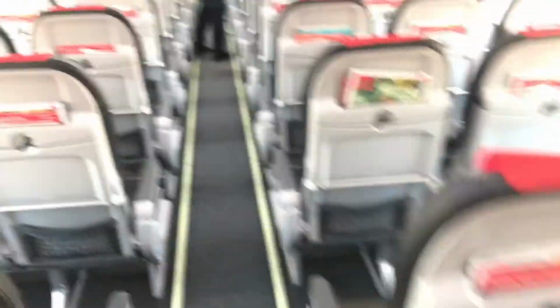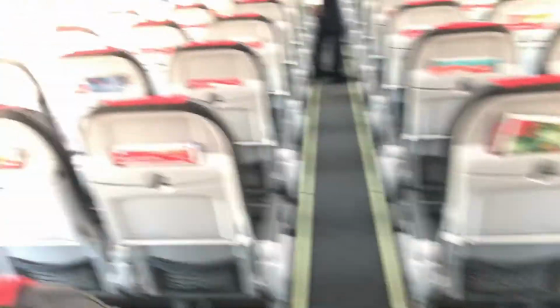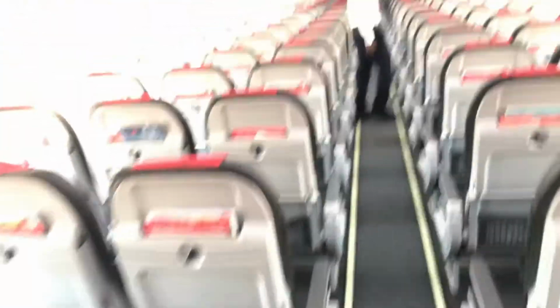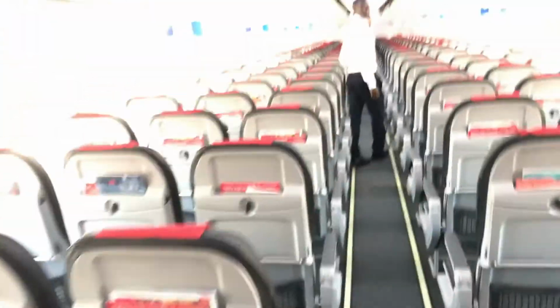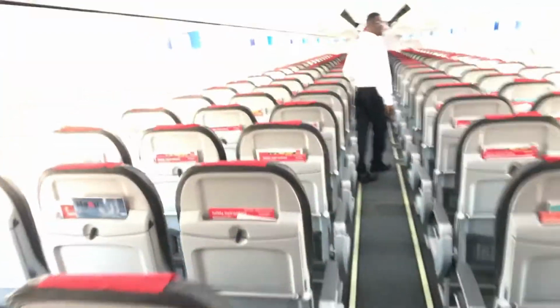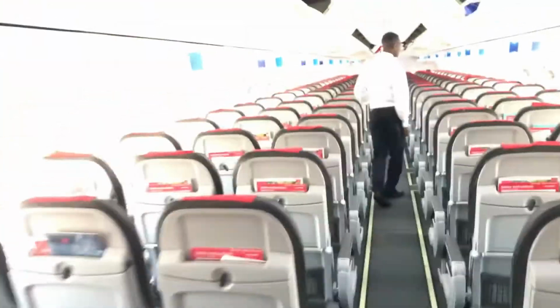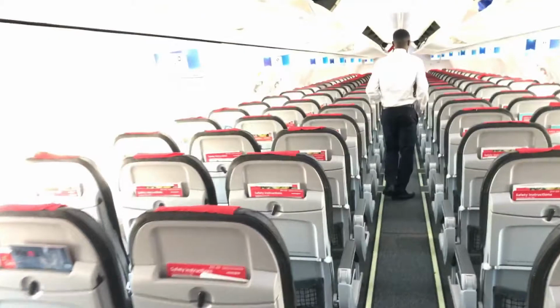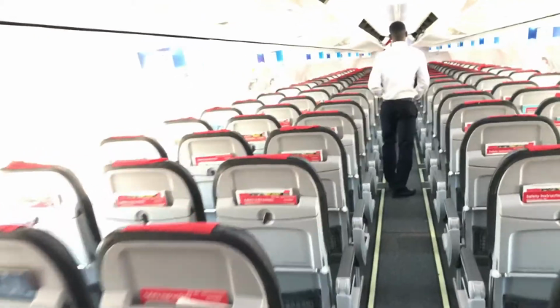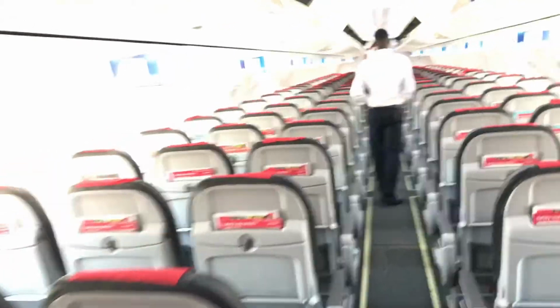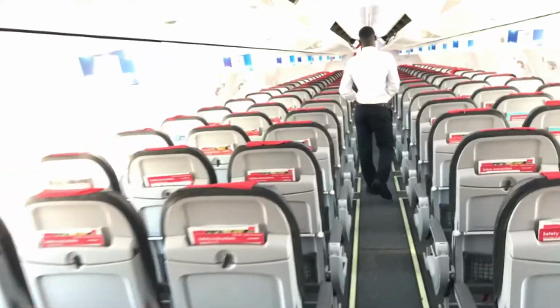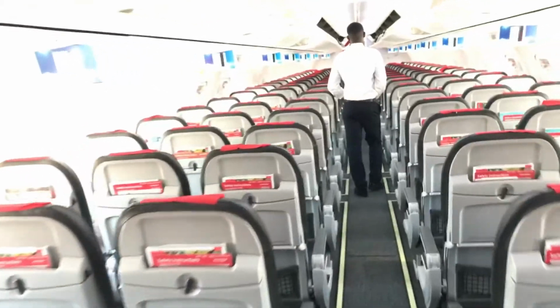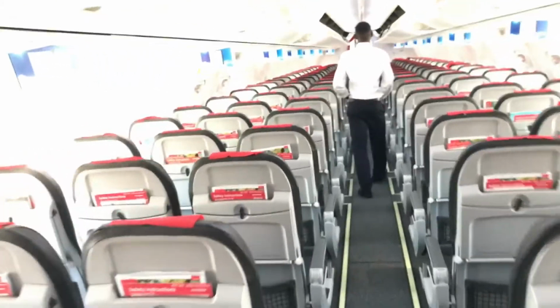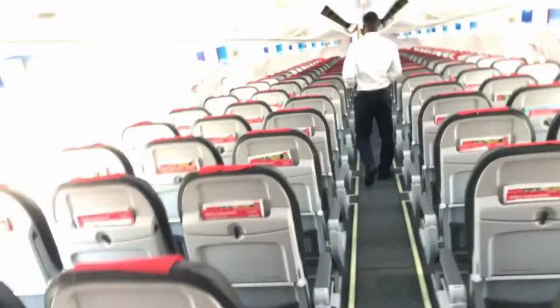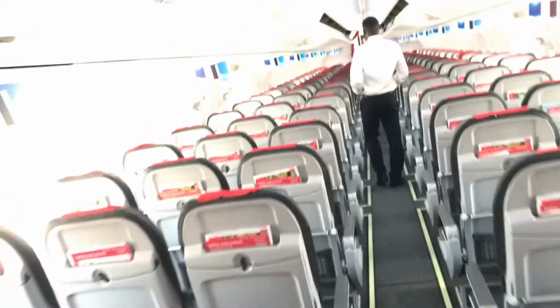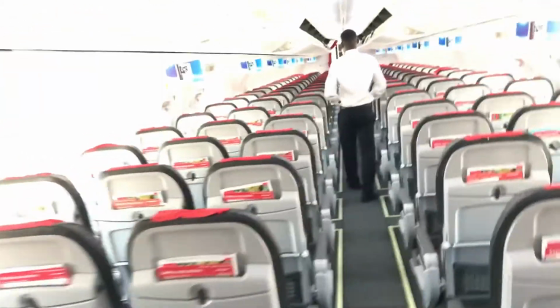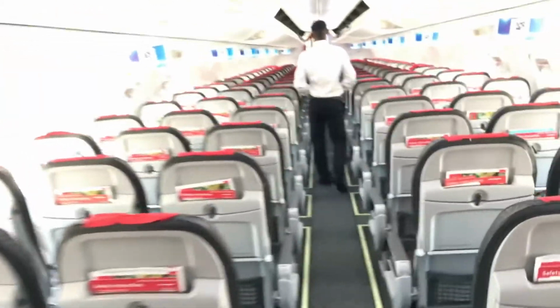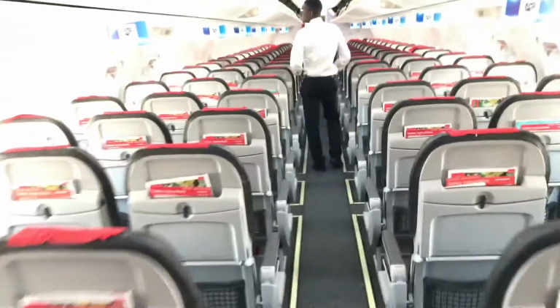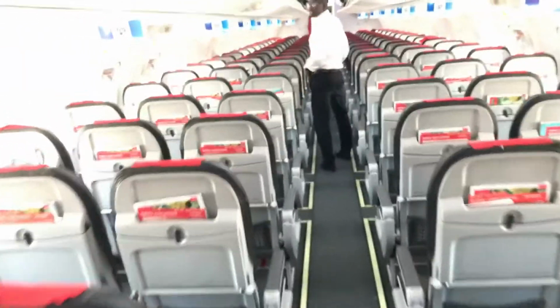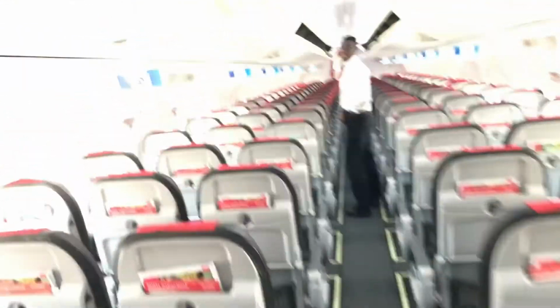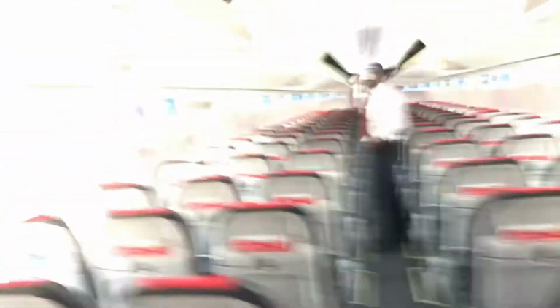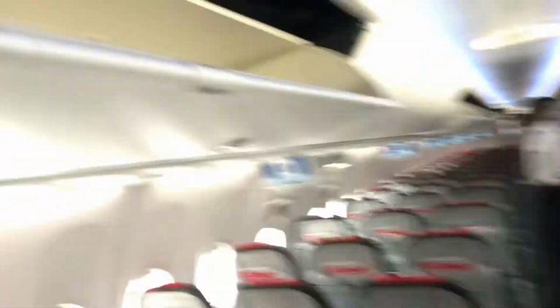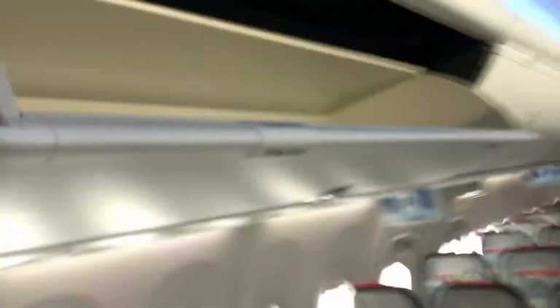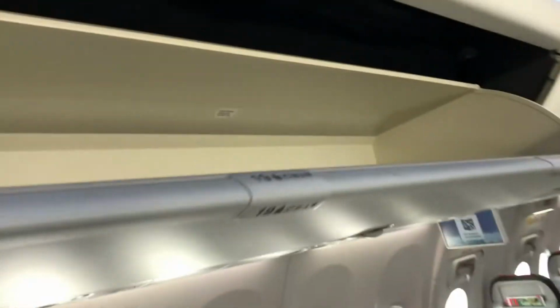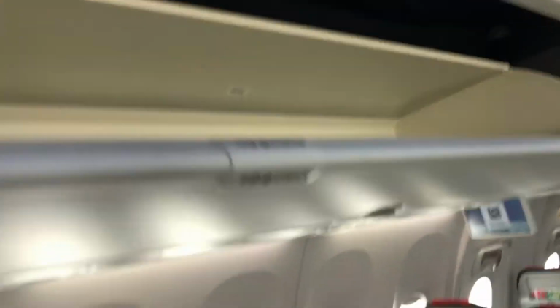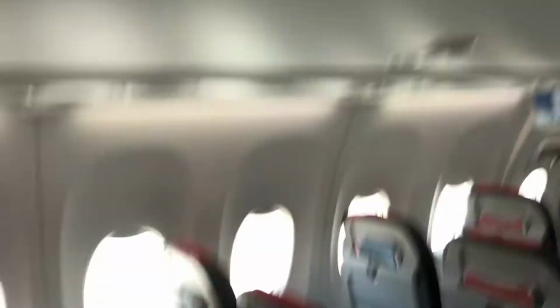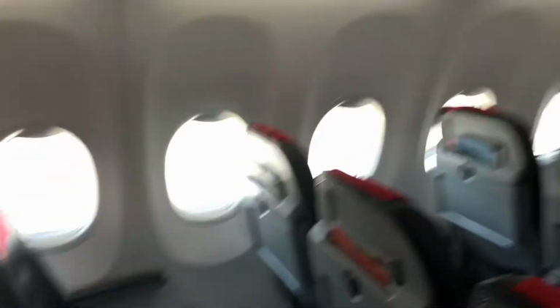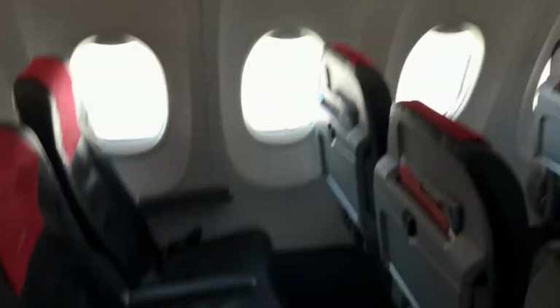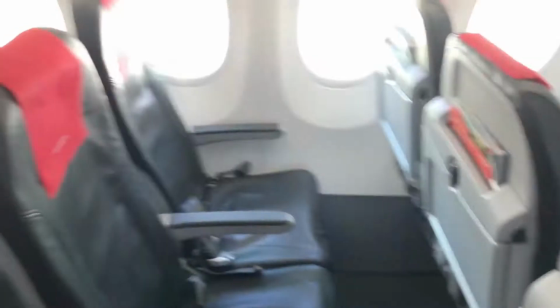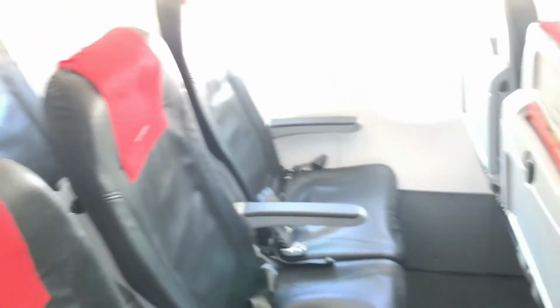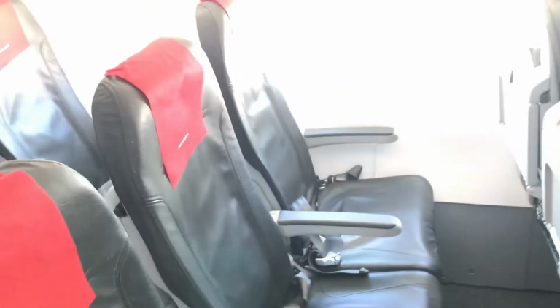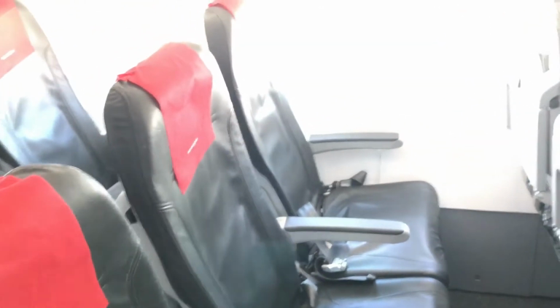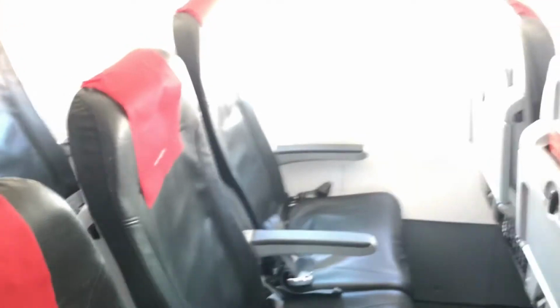Seat 19A - here we are. This is our seat for the next two hours.